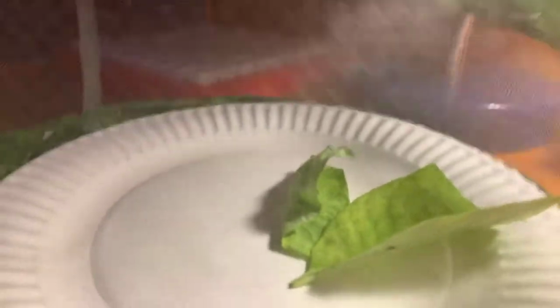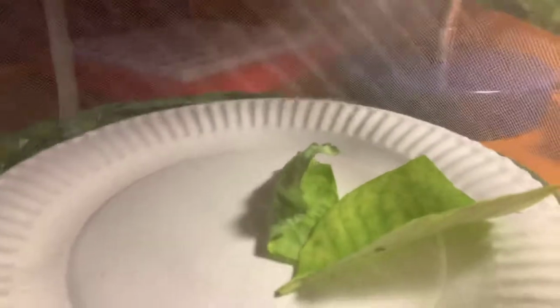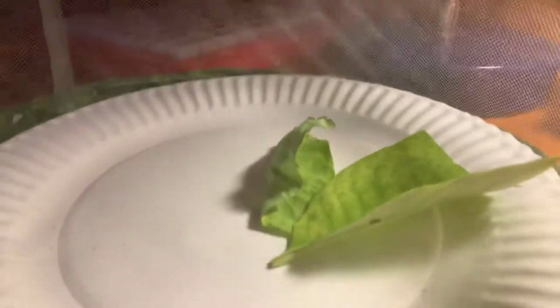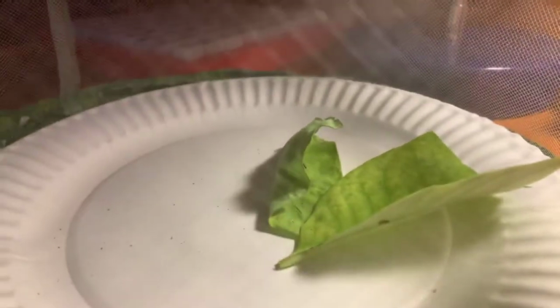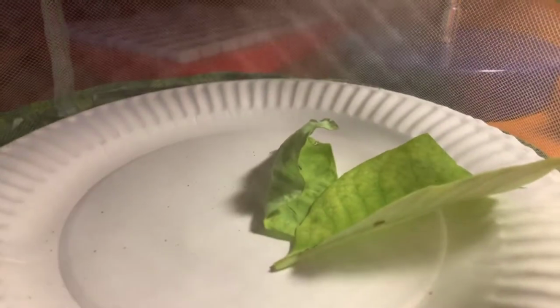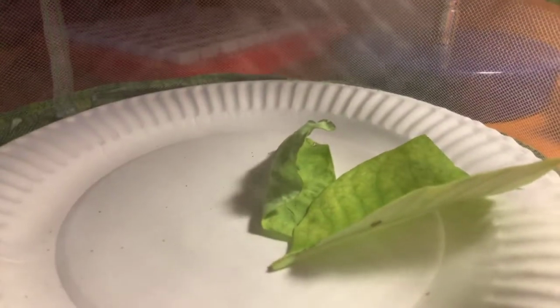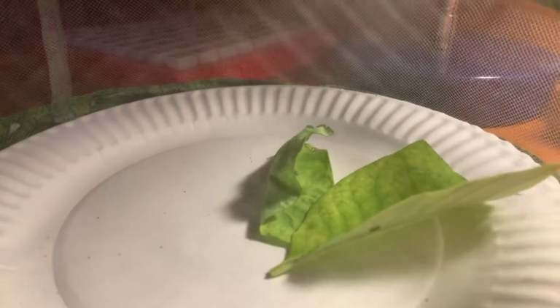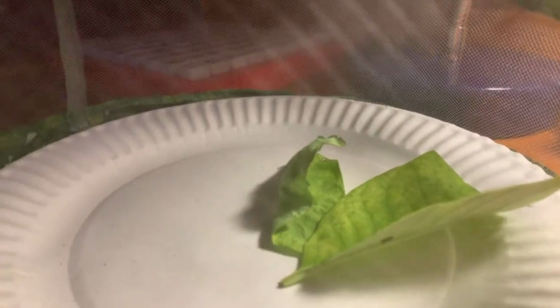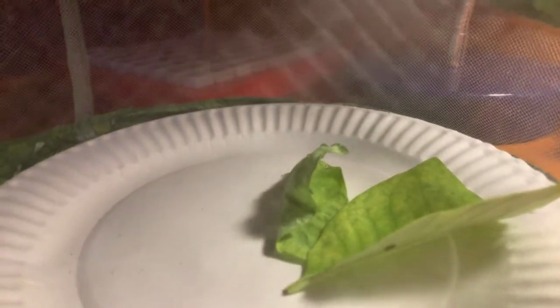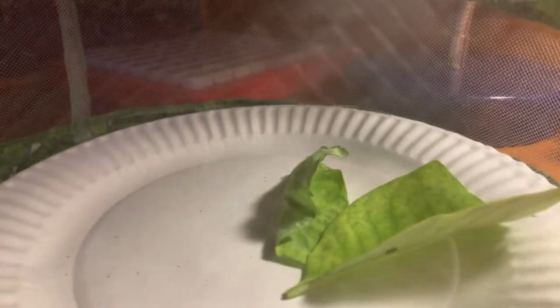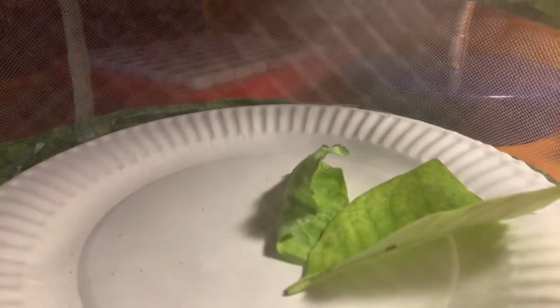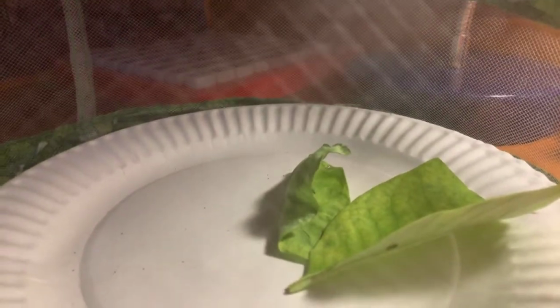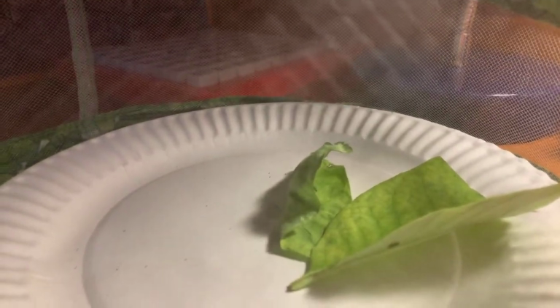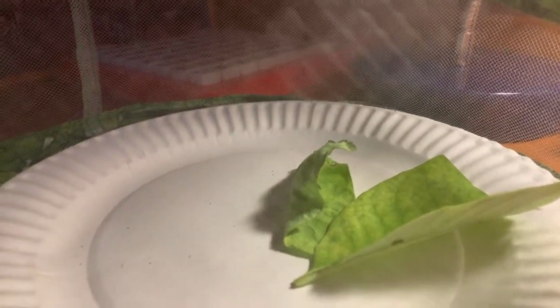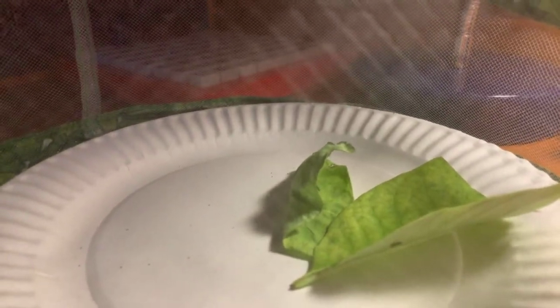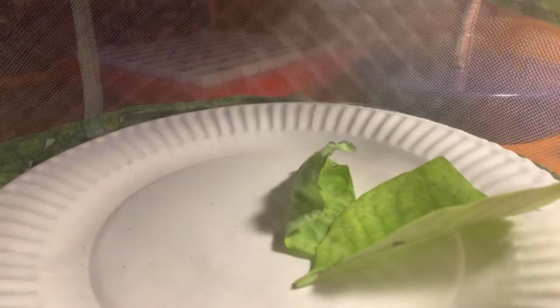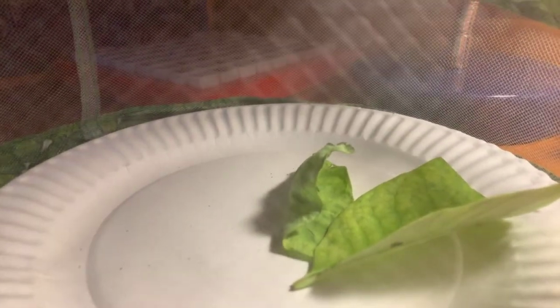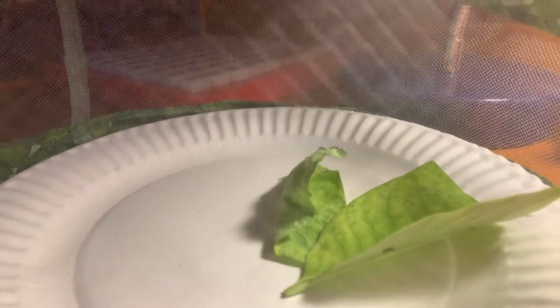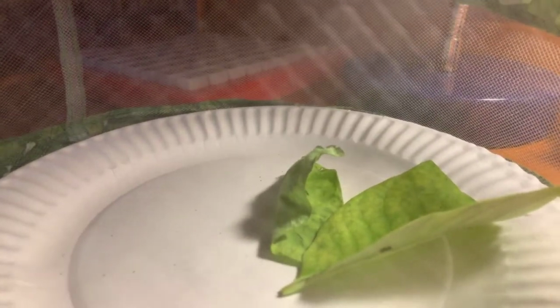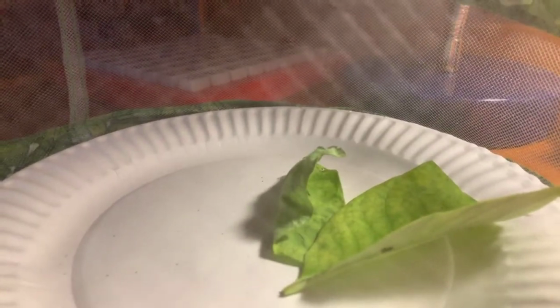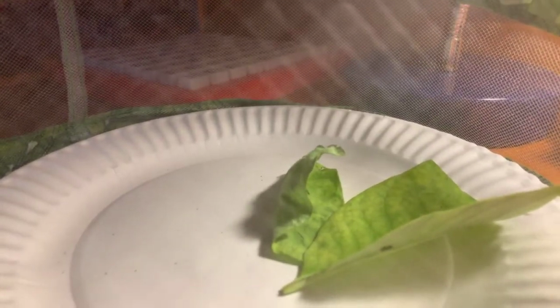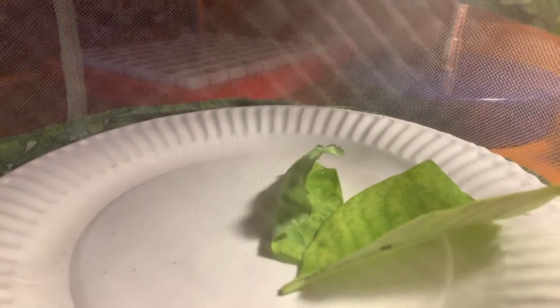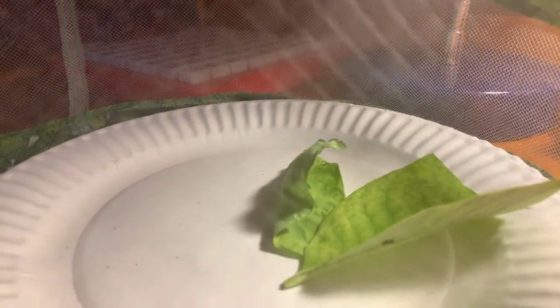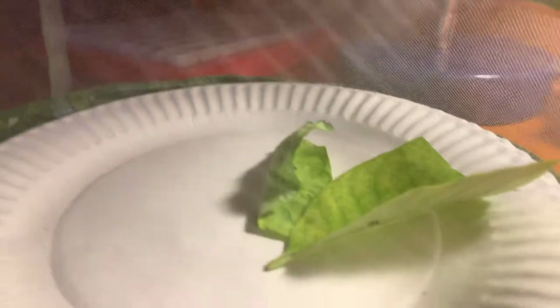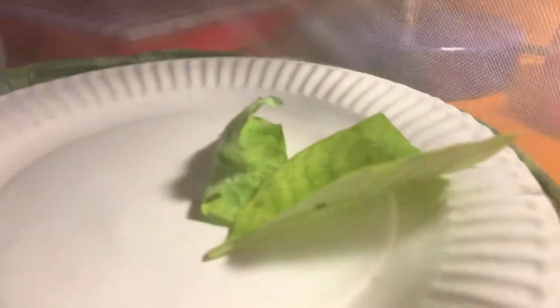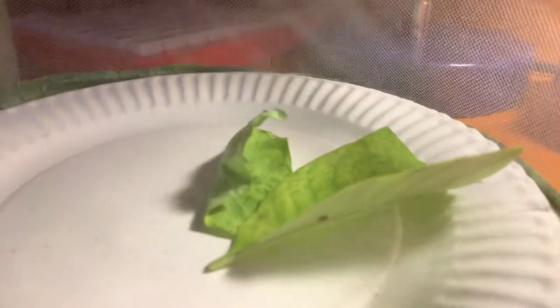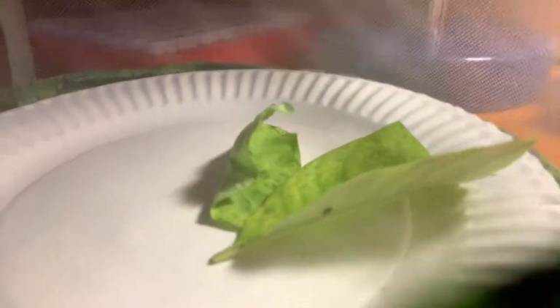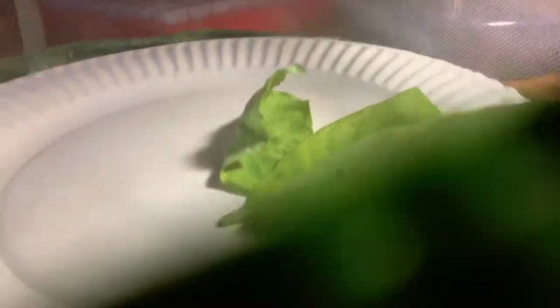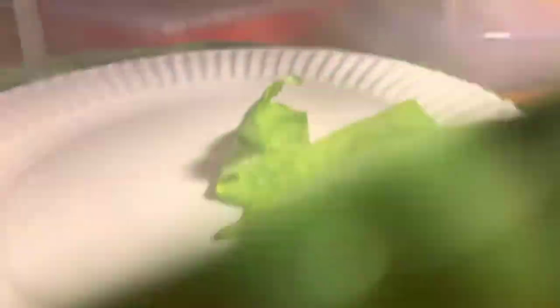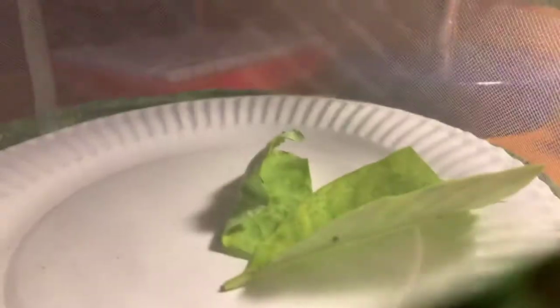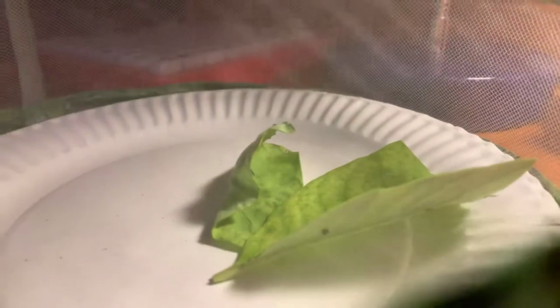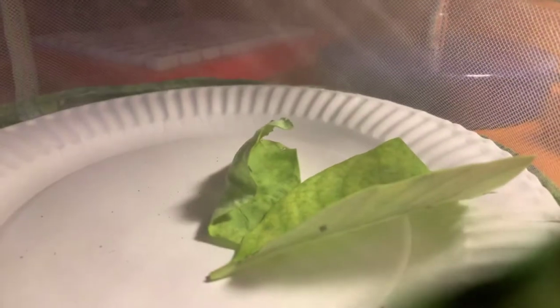There's another caterpillar I found right over there. He's in his second instar. I don't know if you can really see — I'm not gonna disturb them right now.